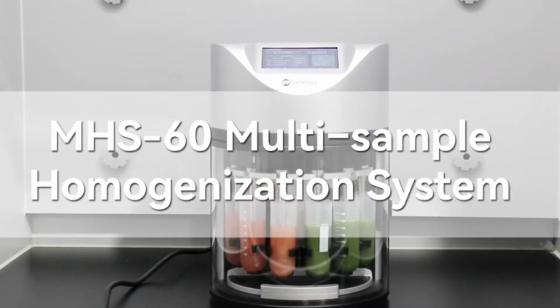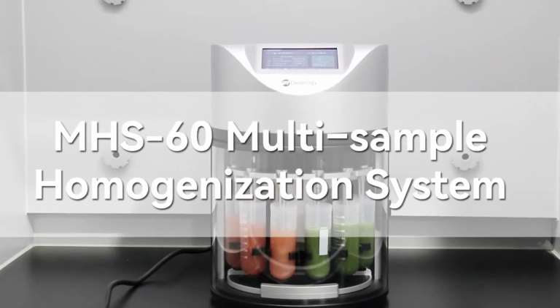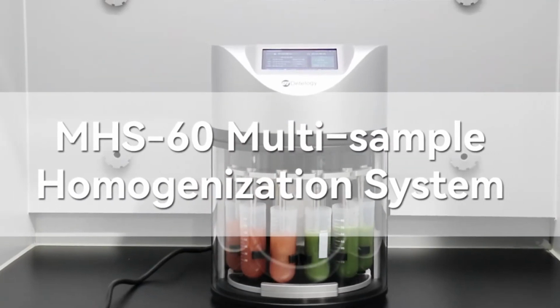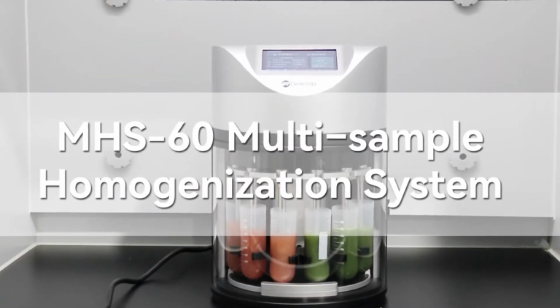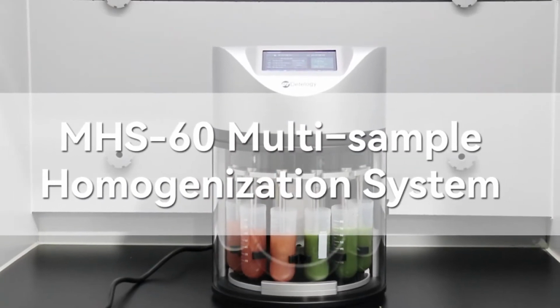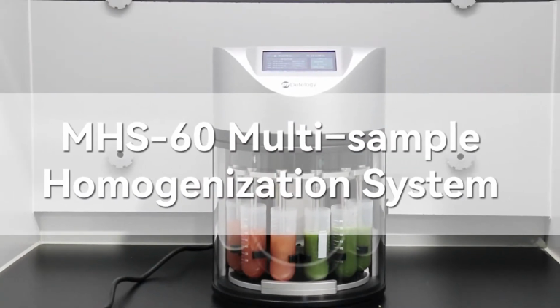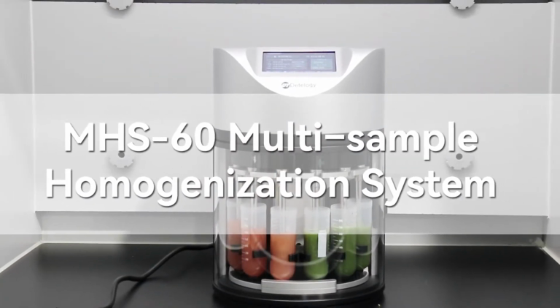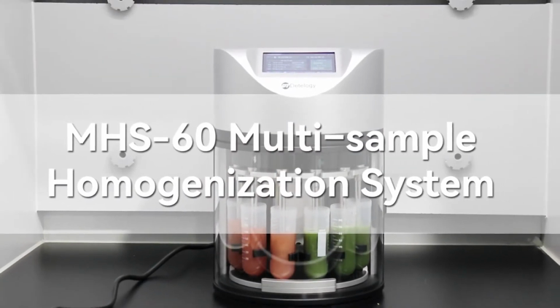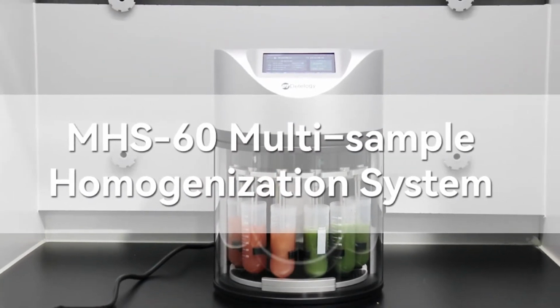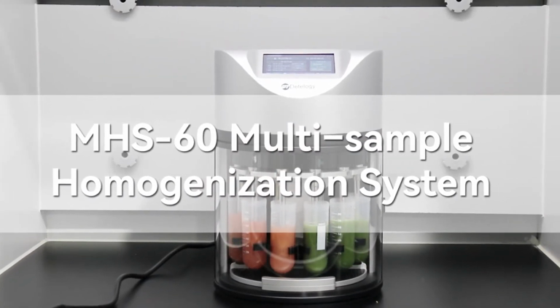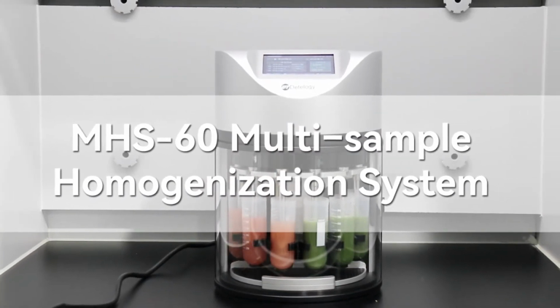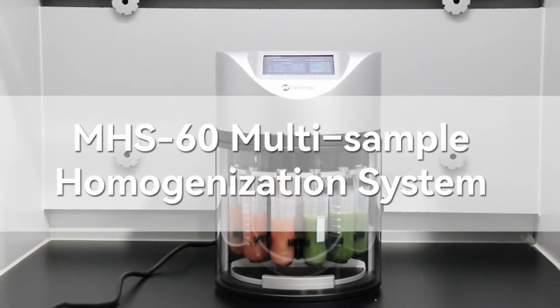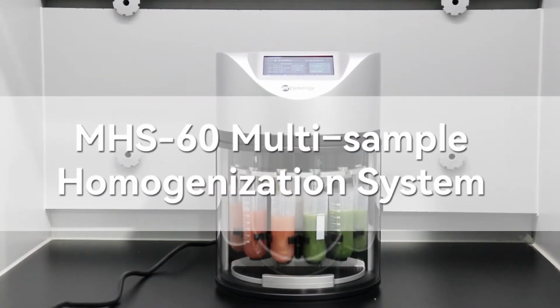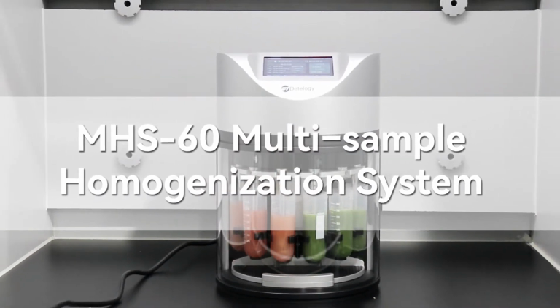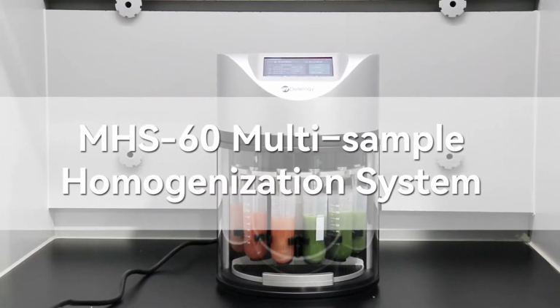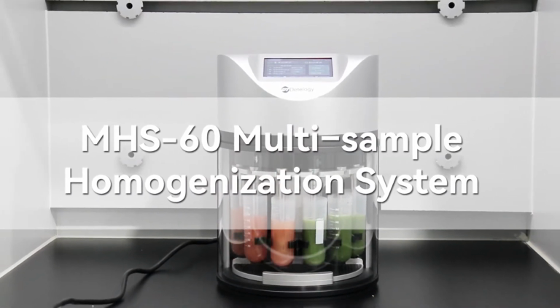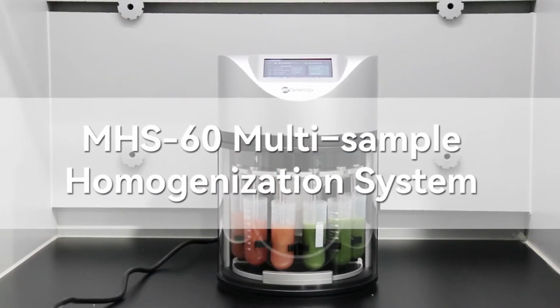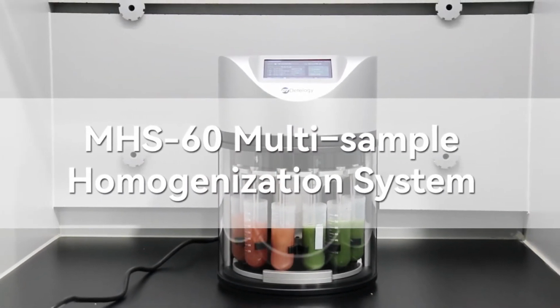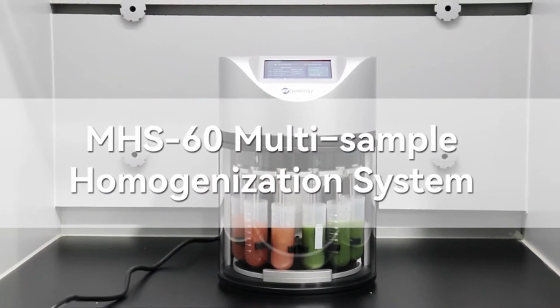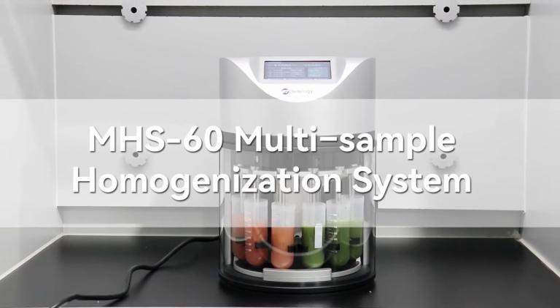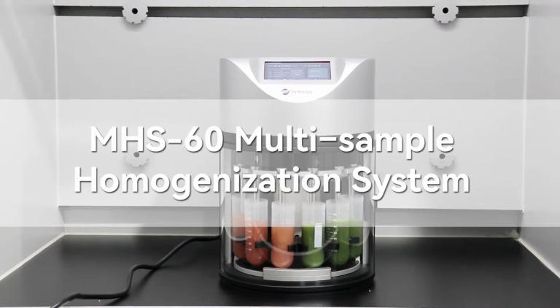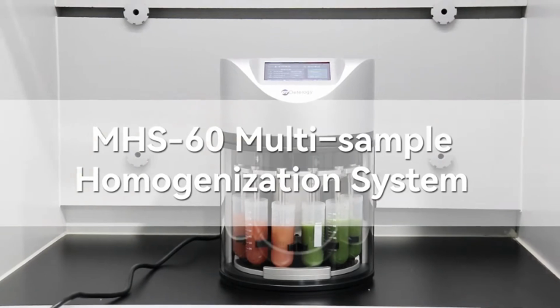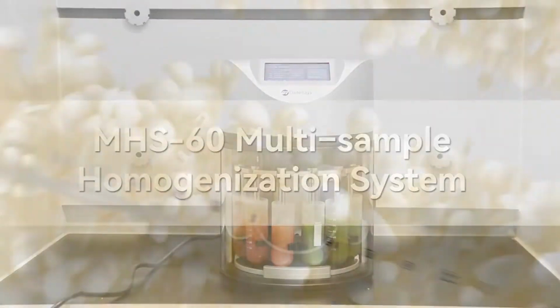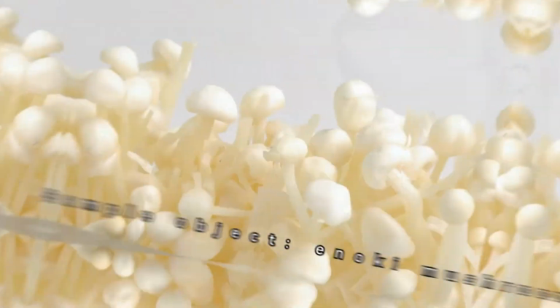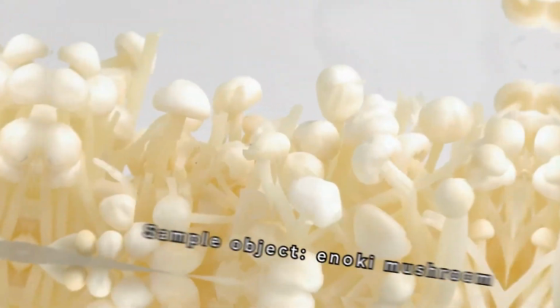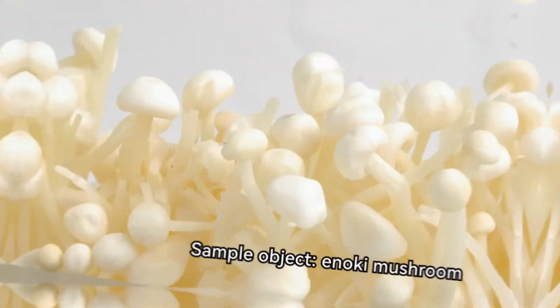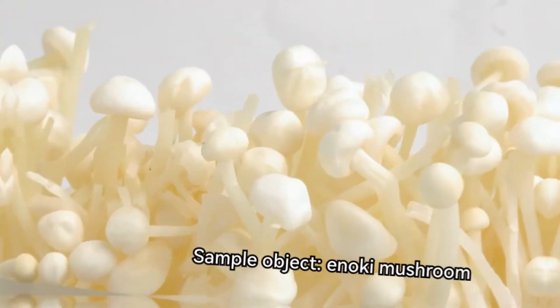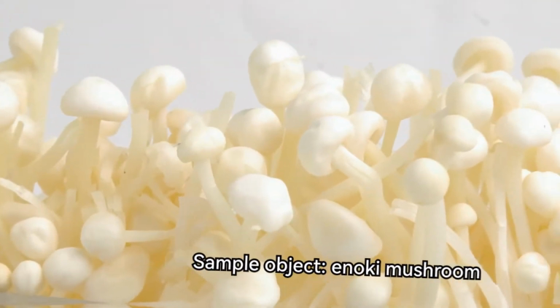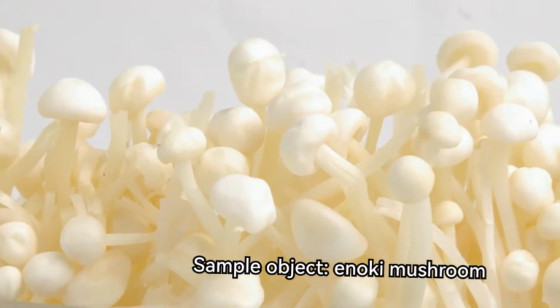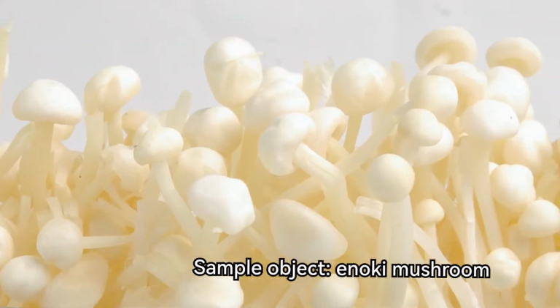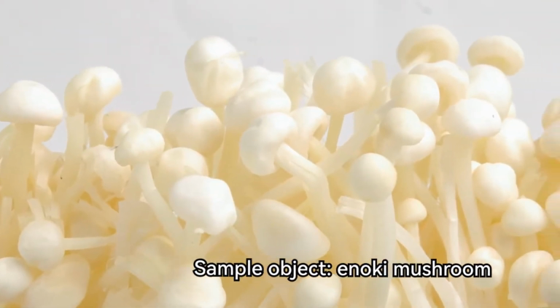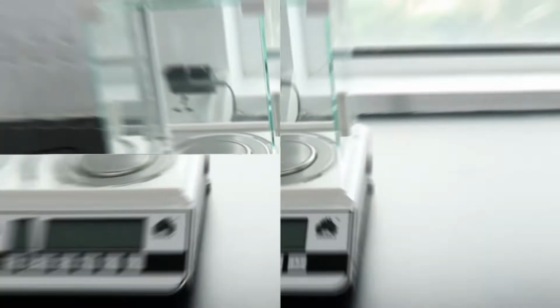MHS60 multi-sample homogenization system, a great assistant for food sample preparation.